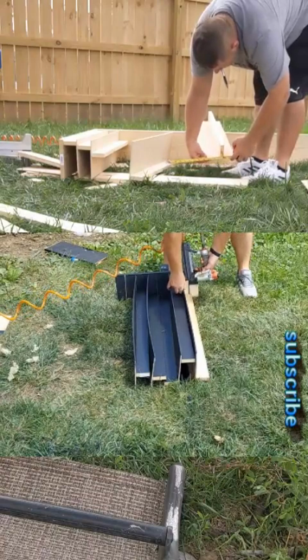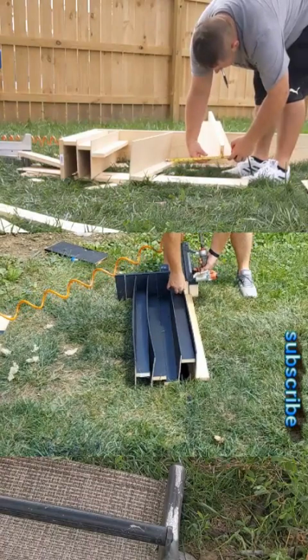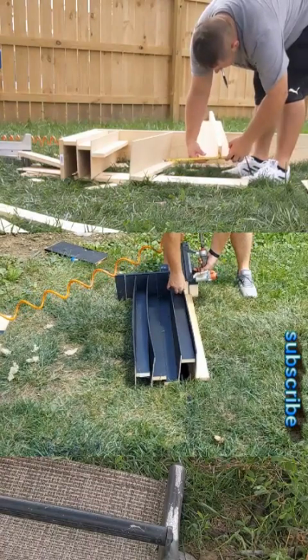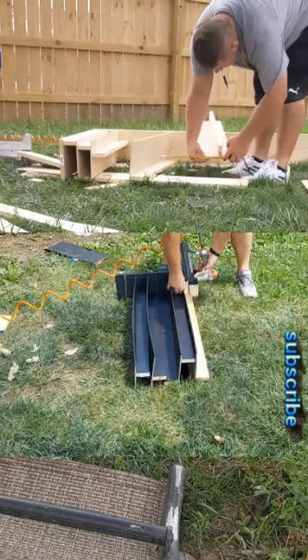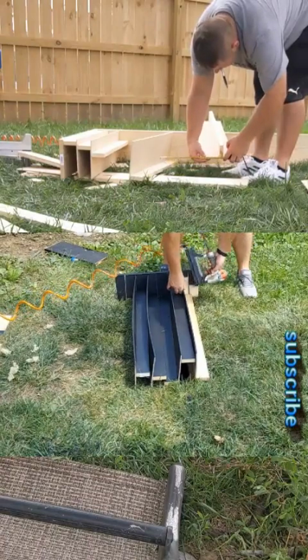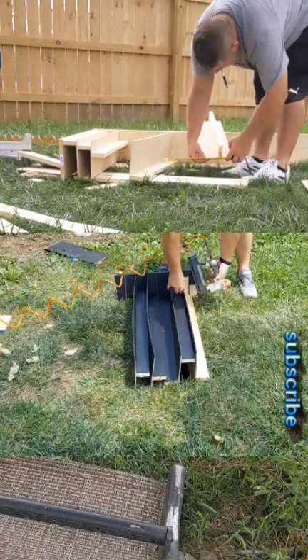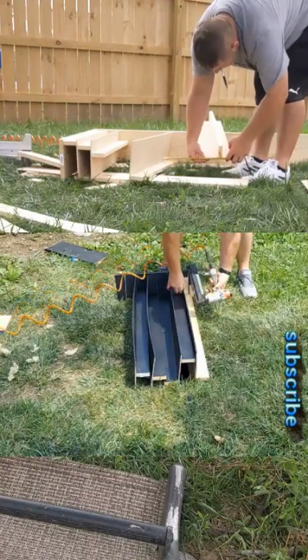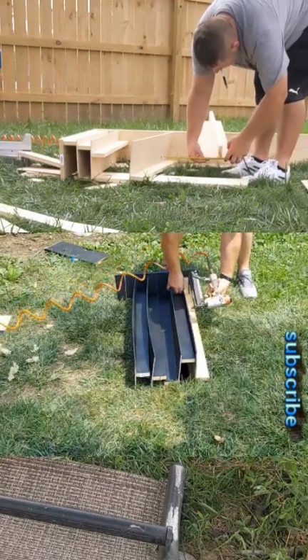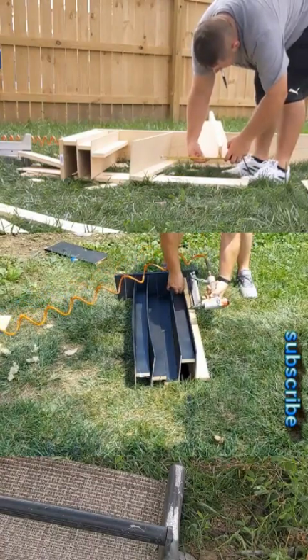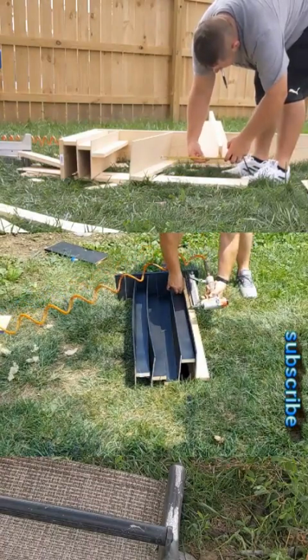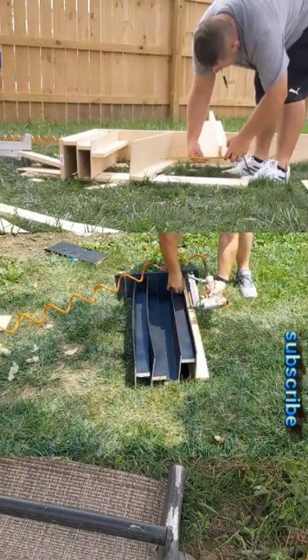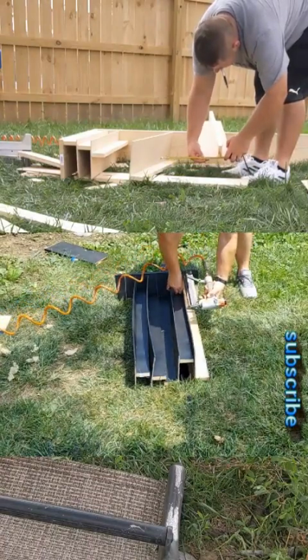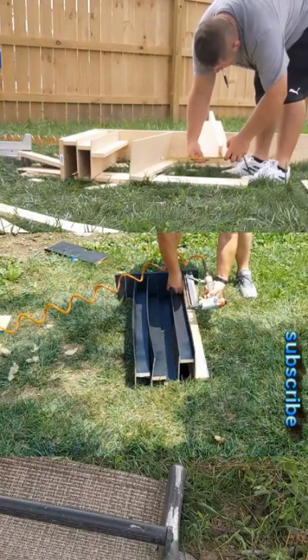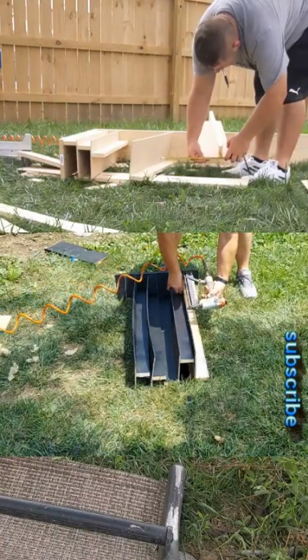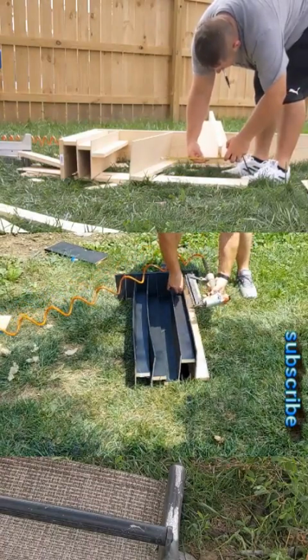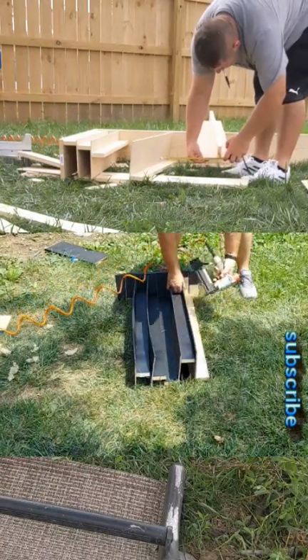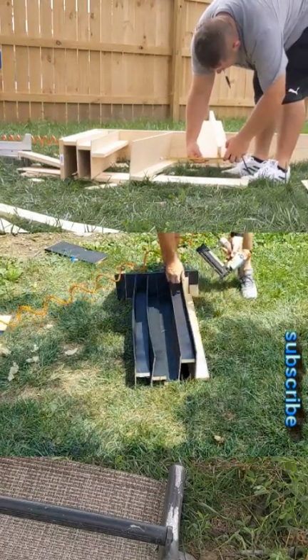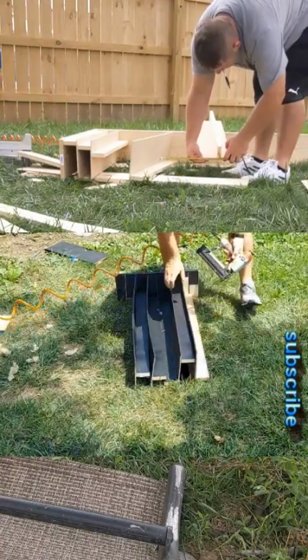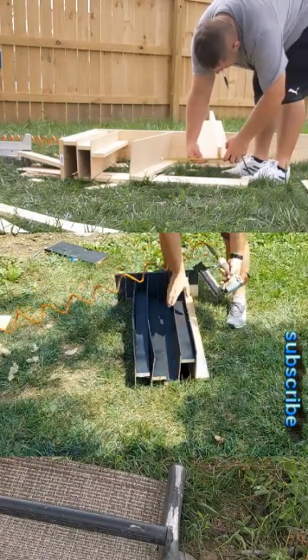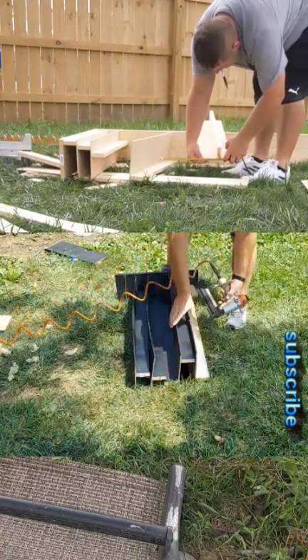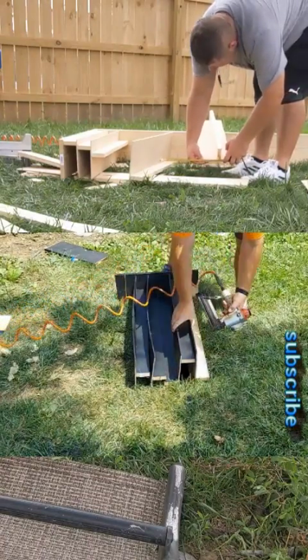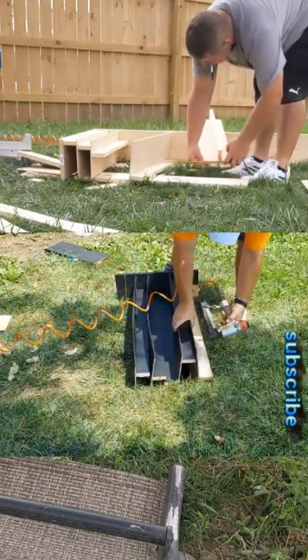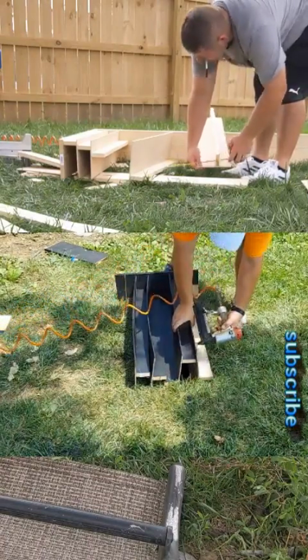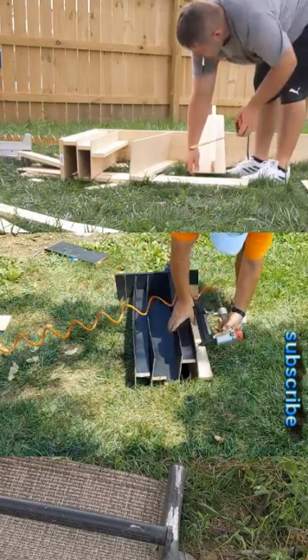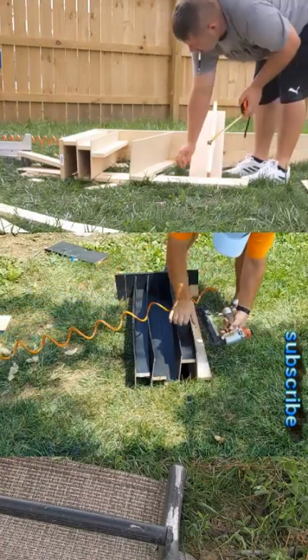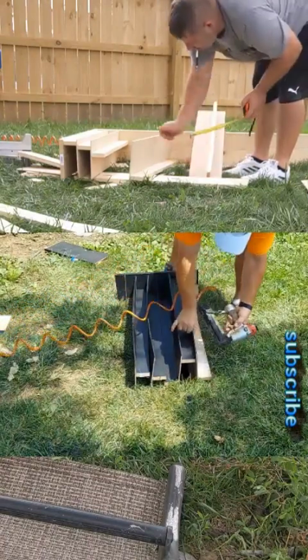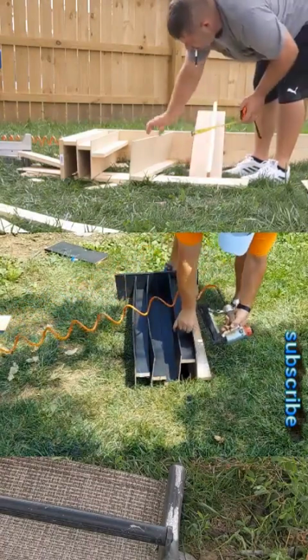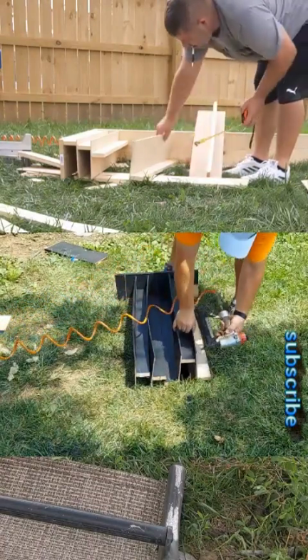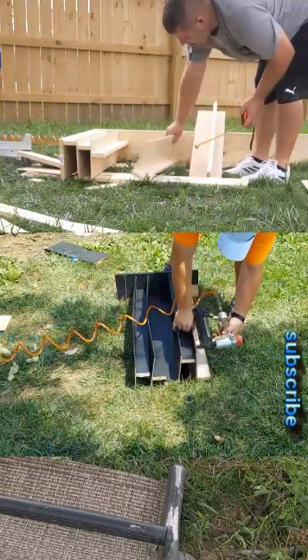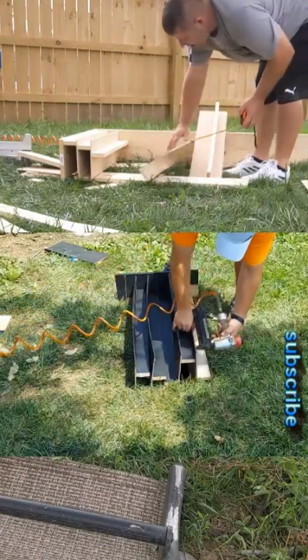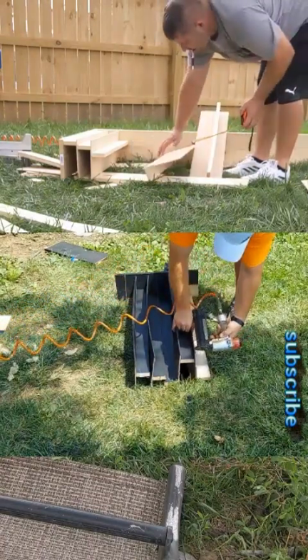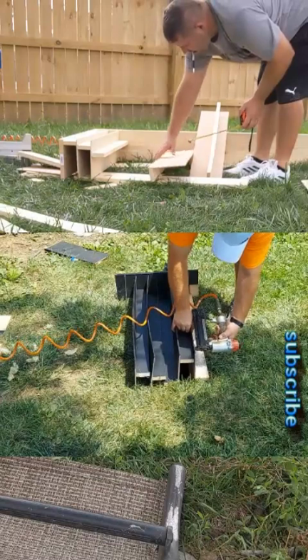Stick around because this thing turns out pretty nice. This diffuser is three feet by six feet, so it's a monster — it's a big one.